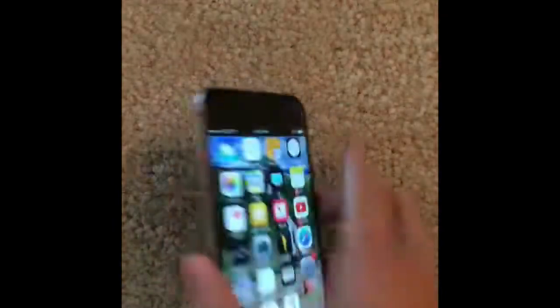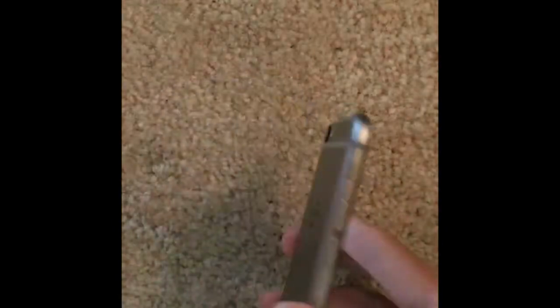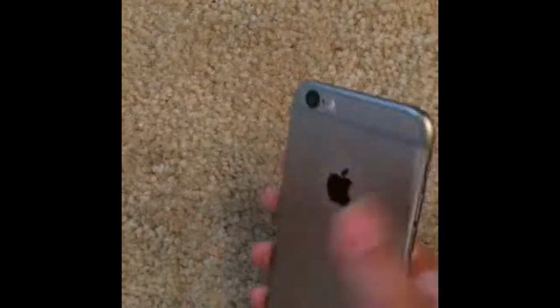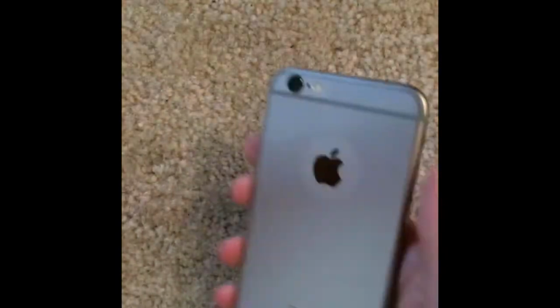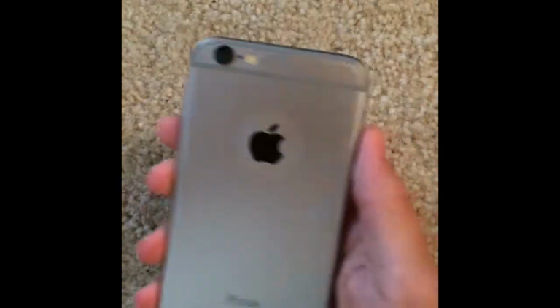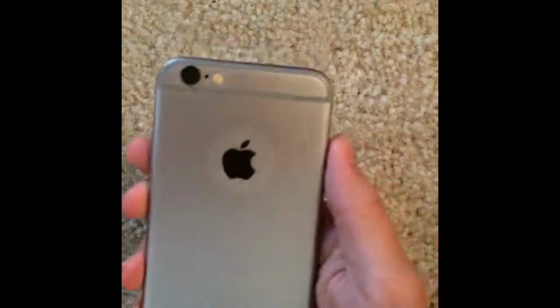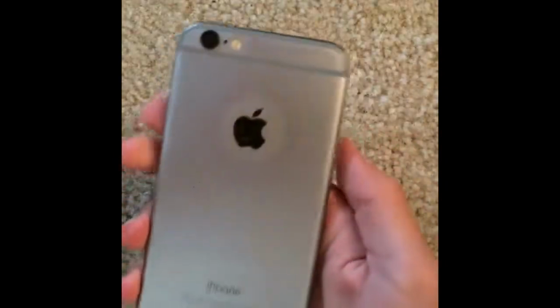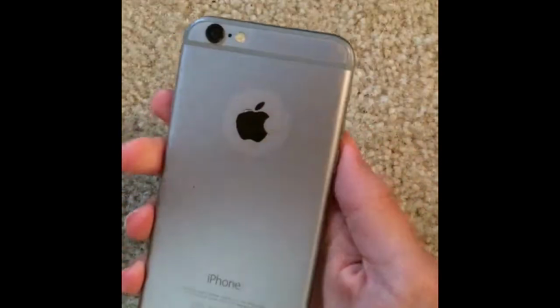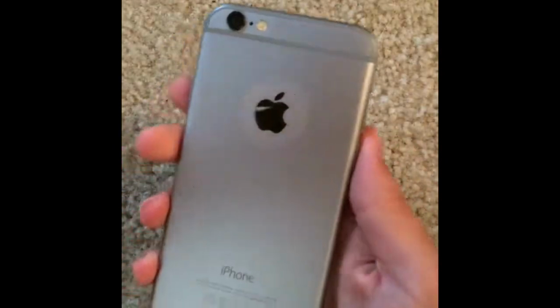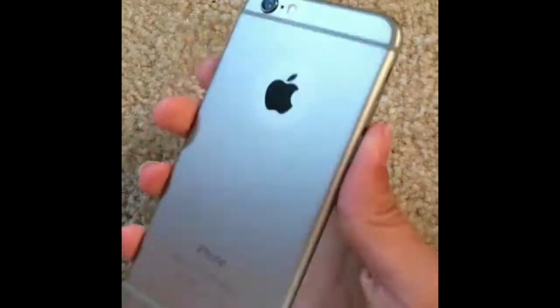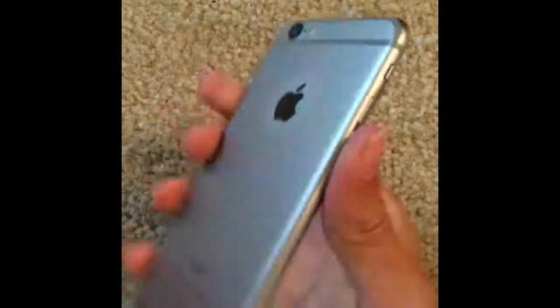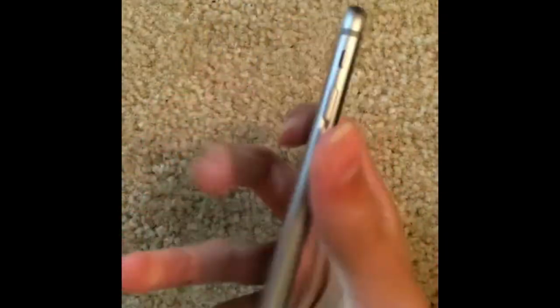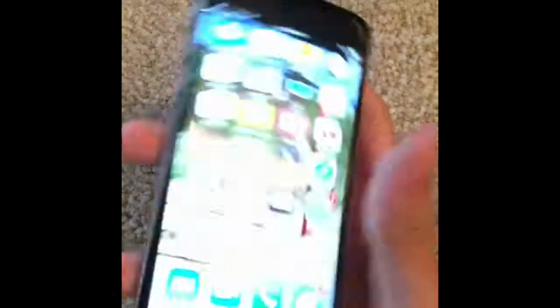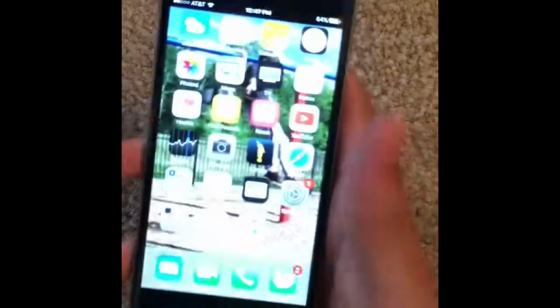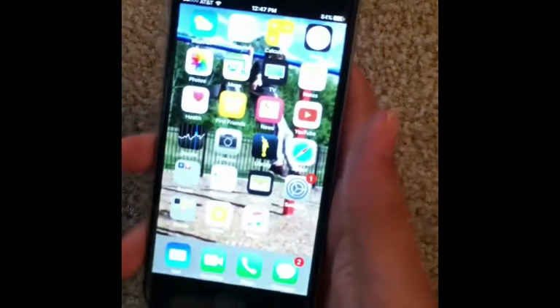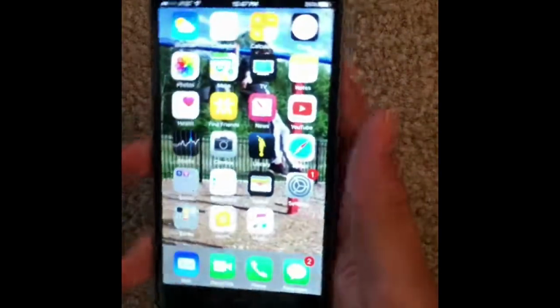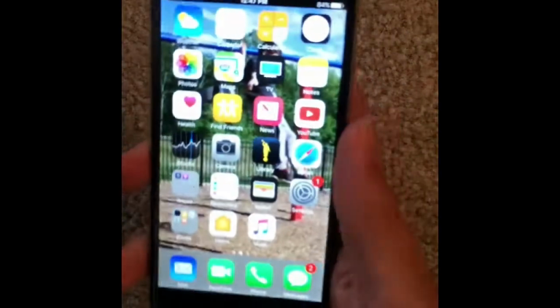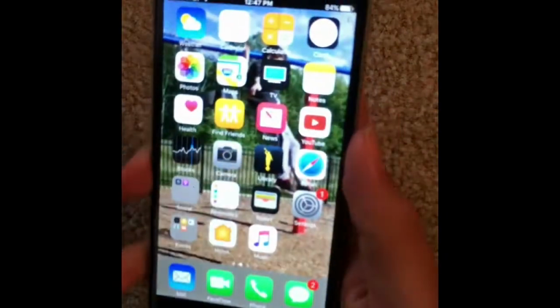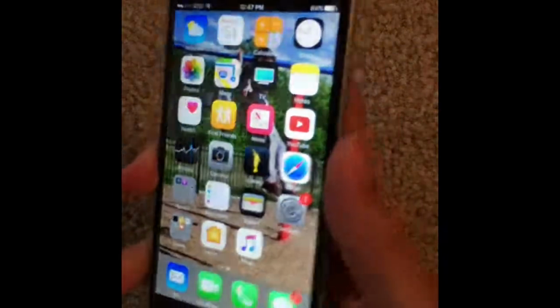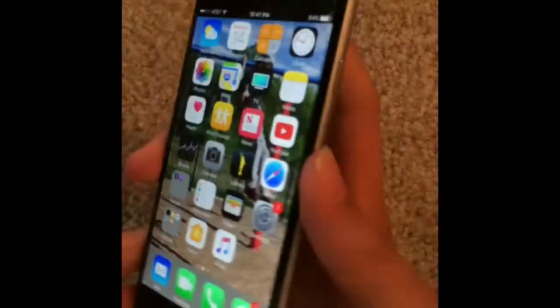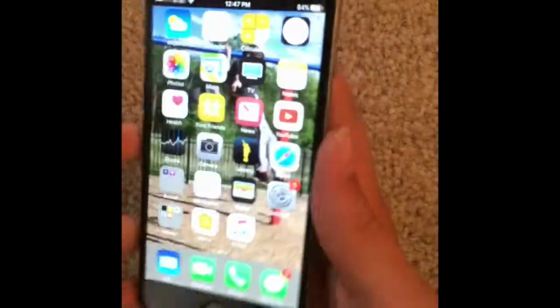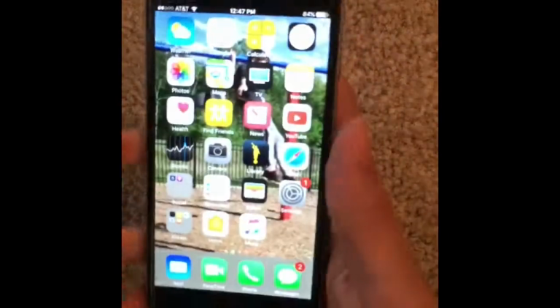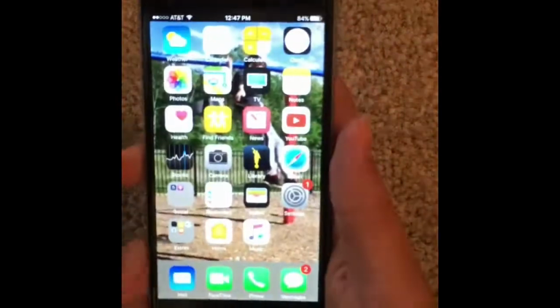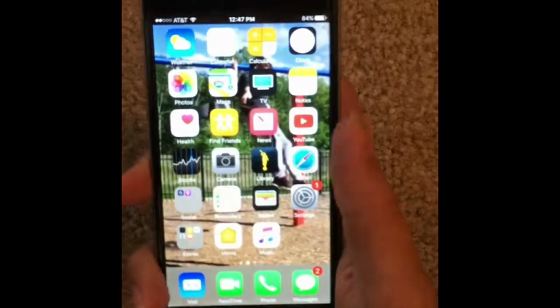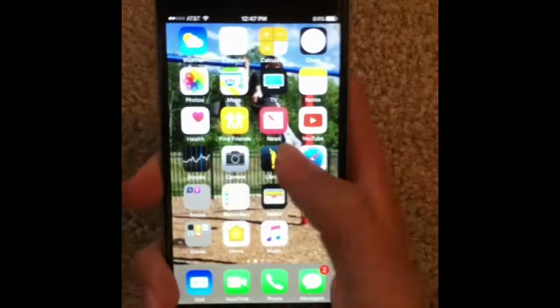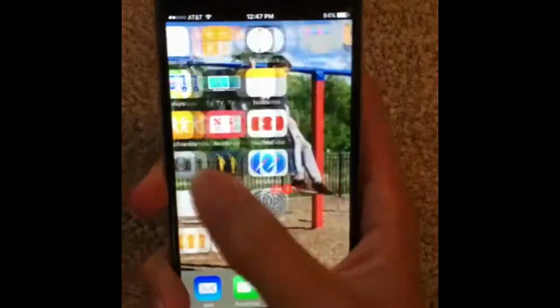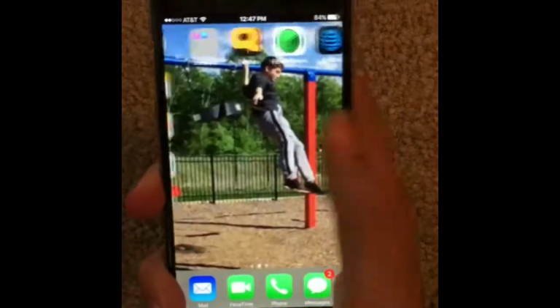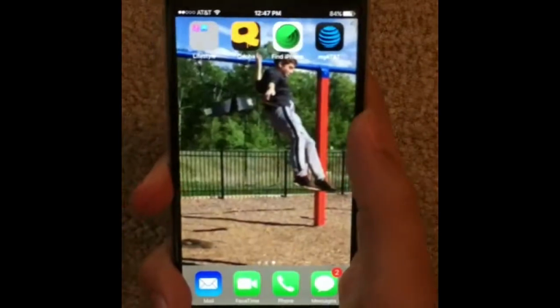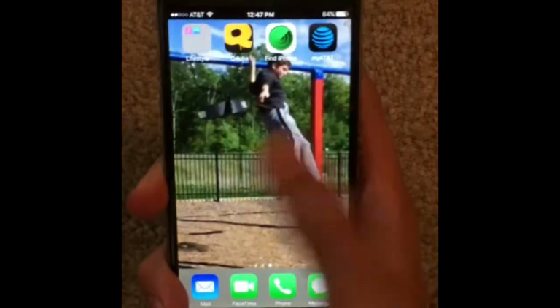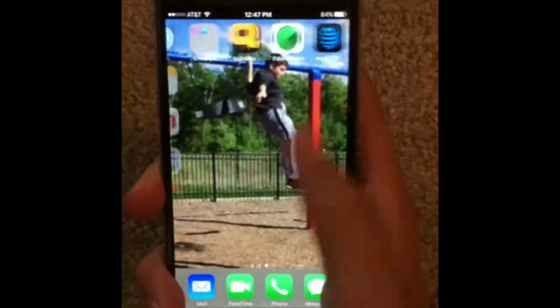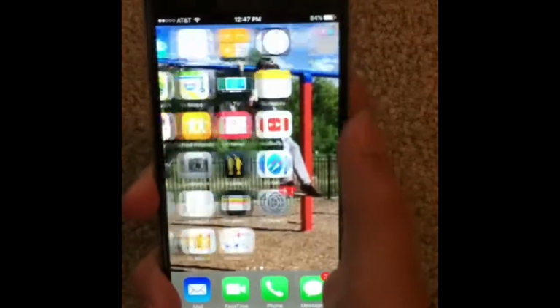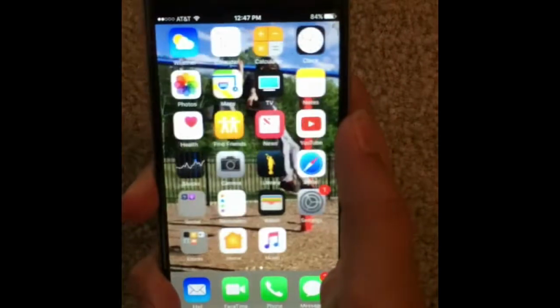What's up guys, this is Sino here, and today we are going to talk about the iPhone 6 and if it is still worth it in 2017.